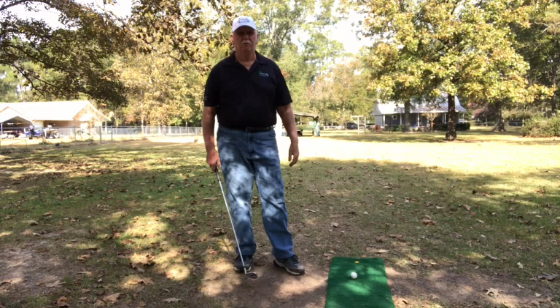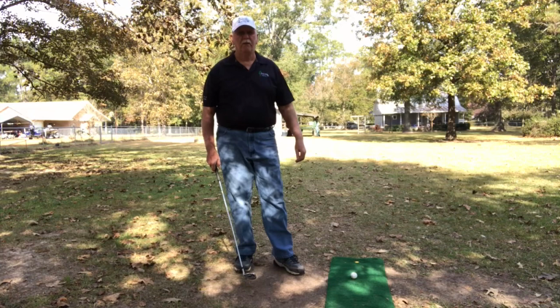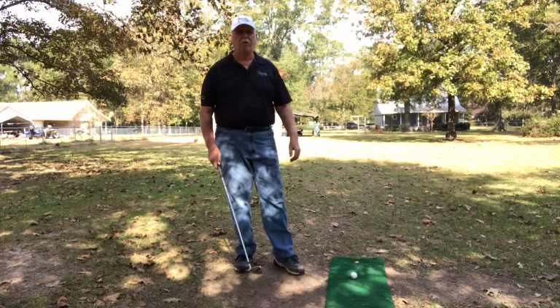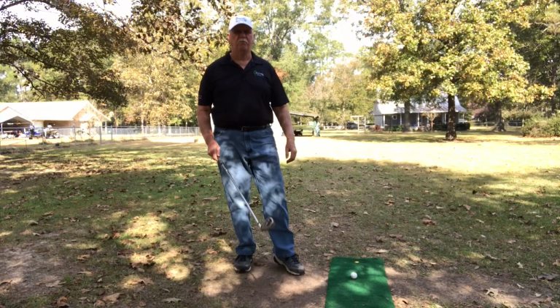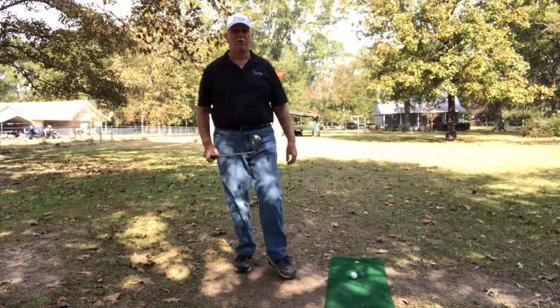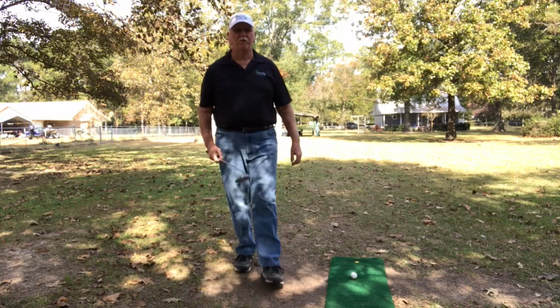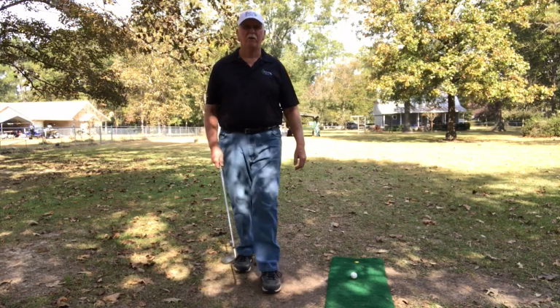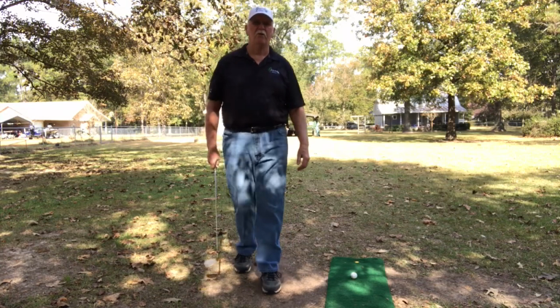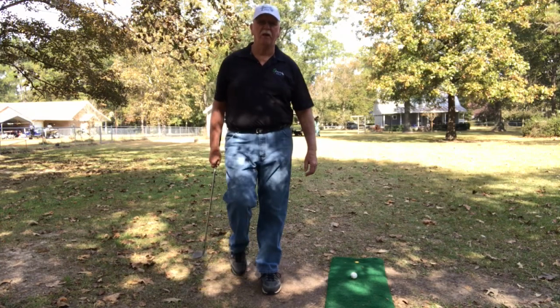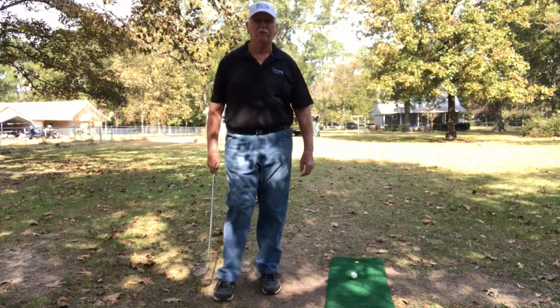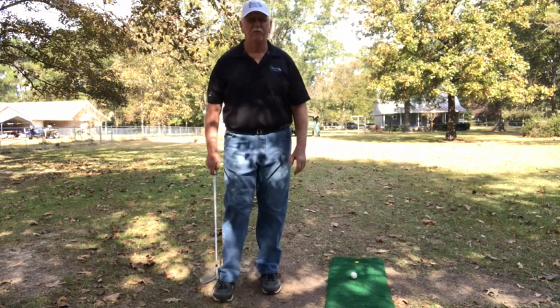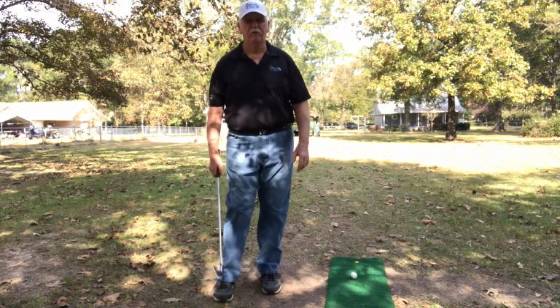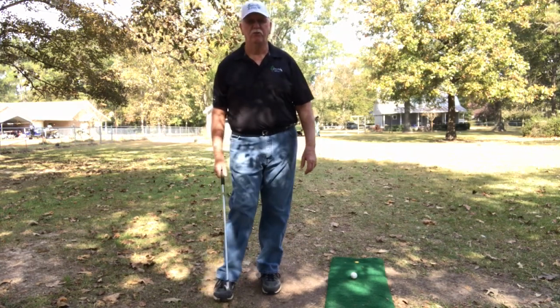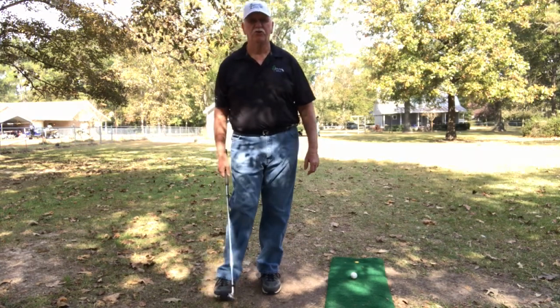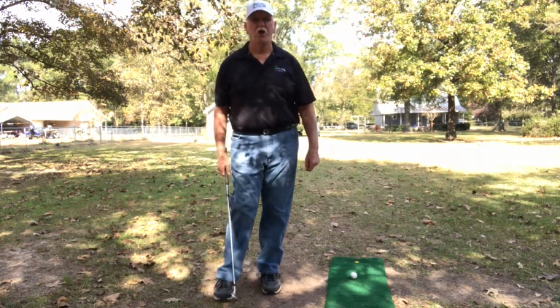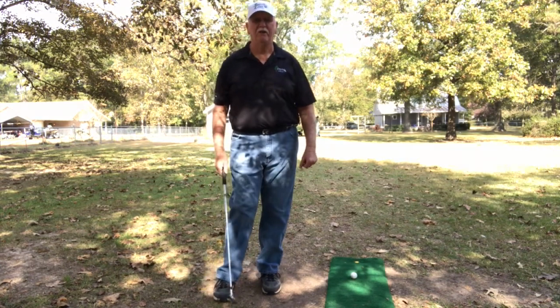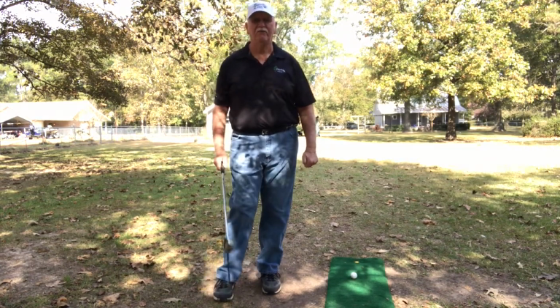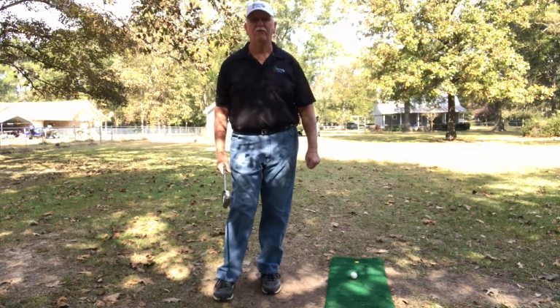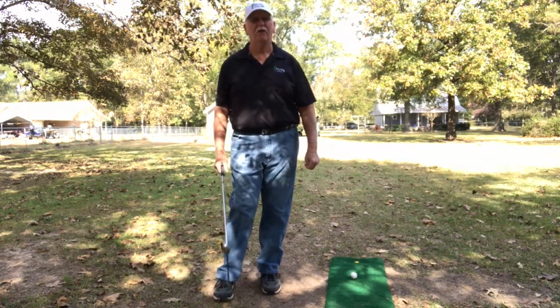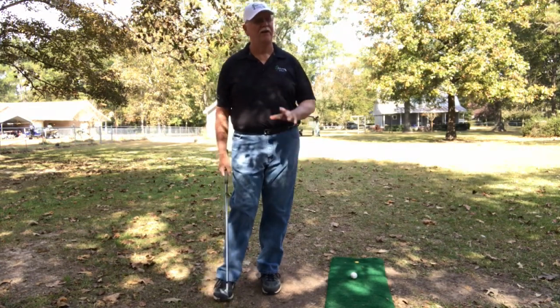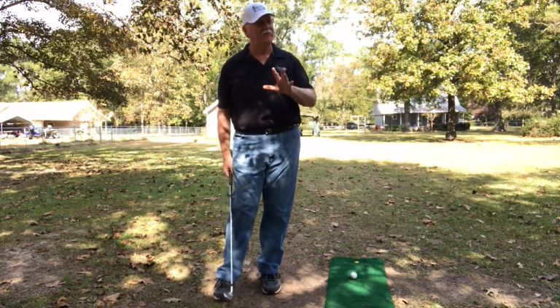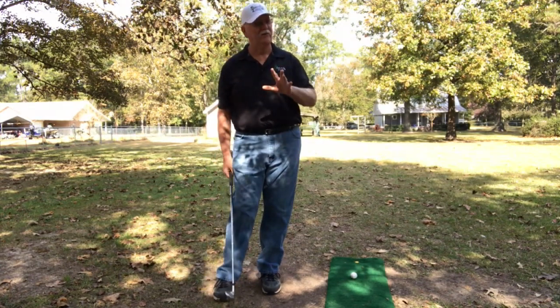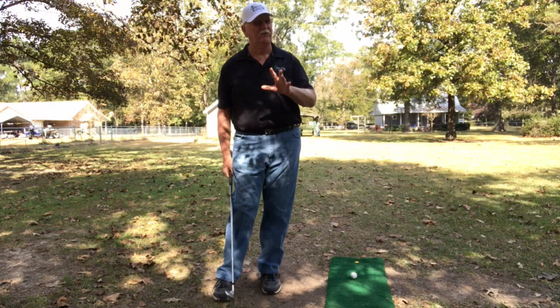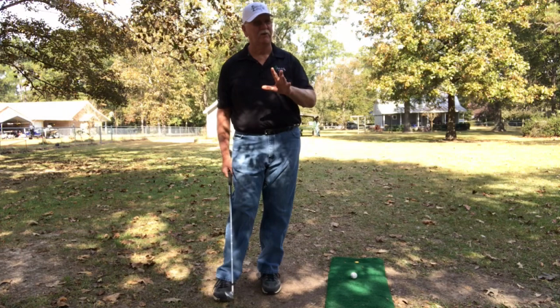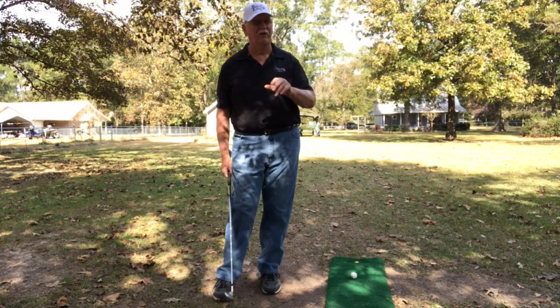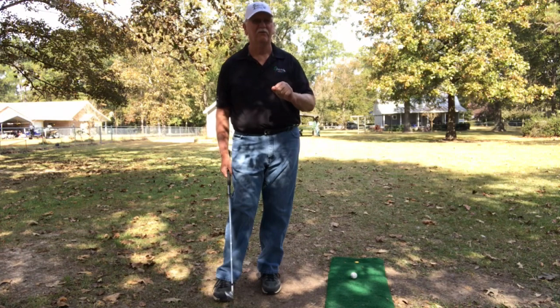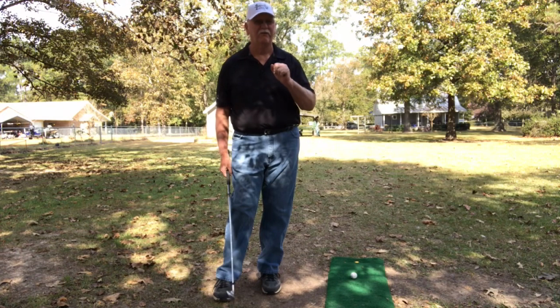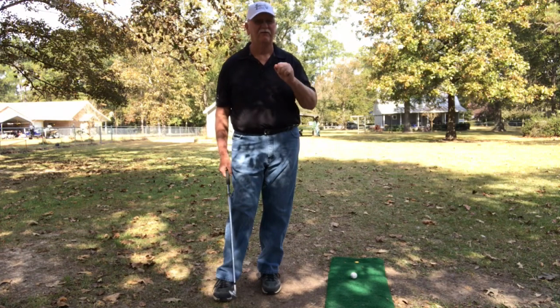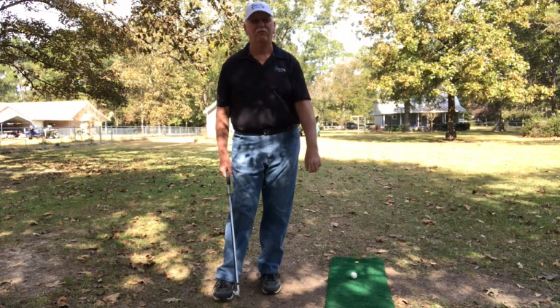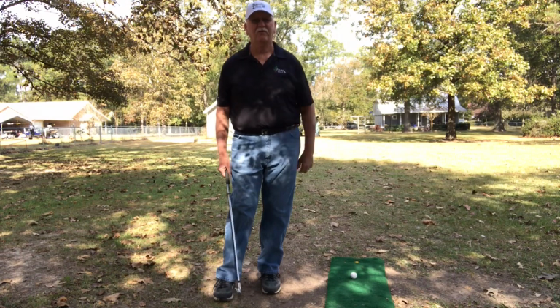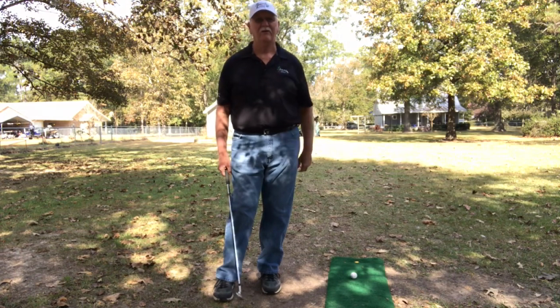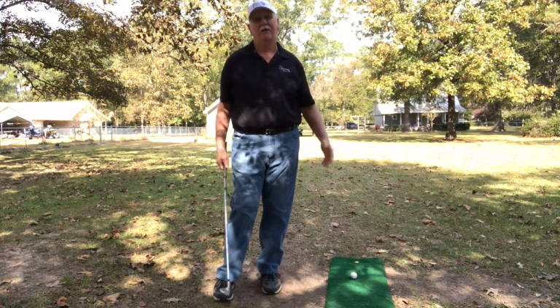Hey everyone, this is Bayou Golf in my yard making some videos for John in South Carolina — SC is what he says, I think it stands for South Carolina.